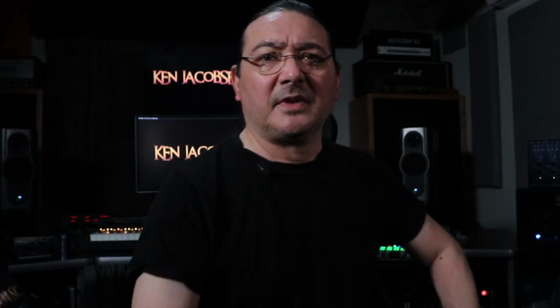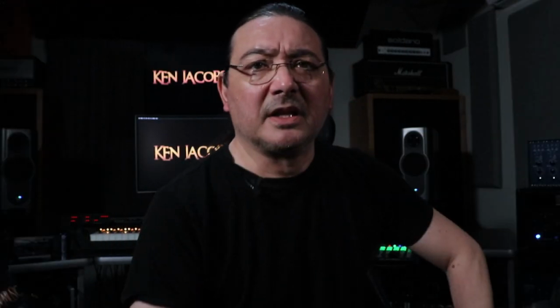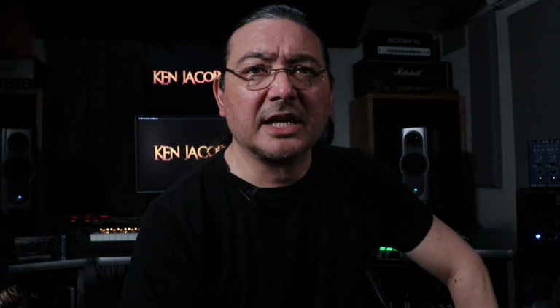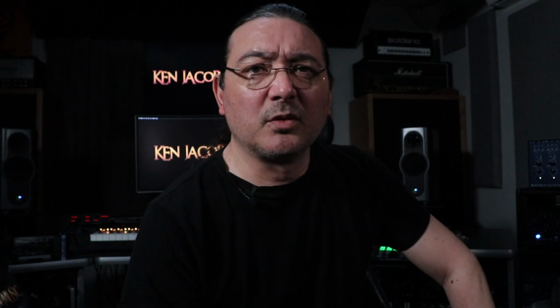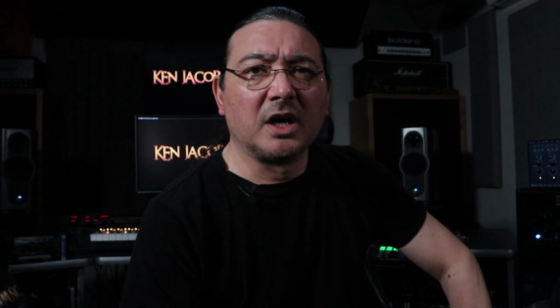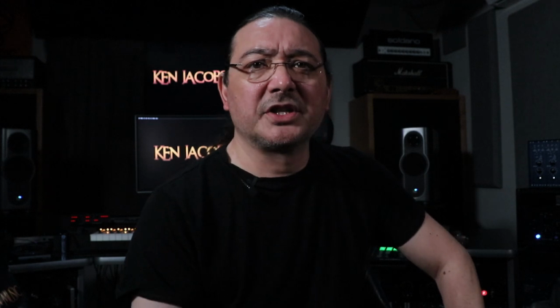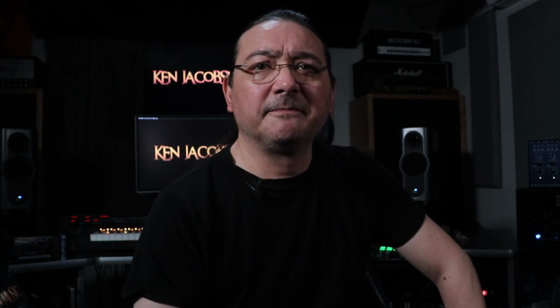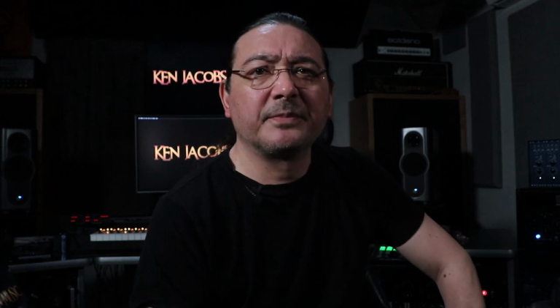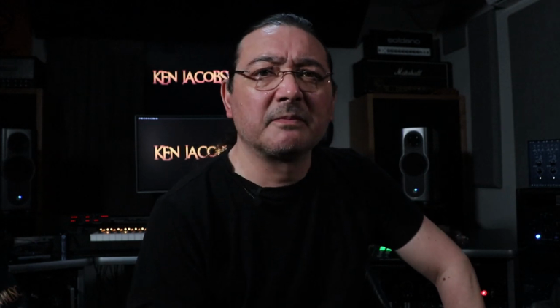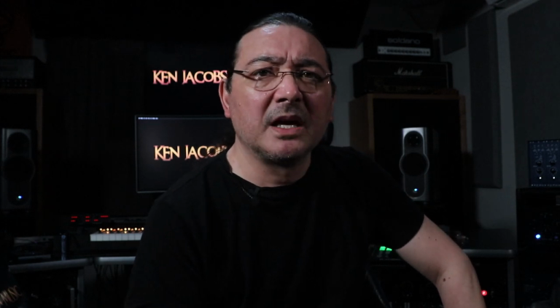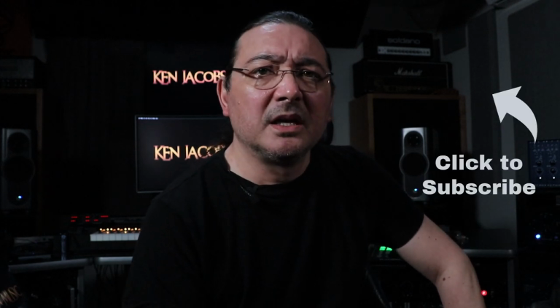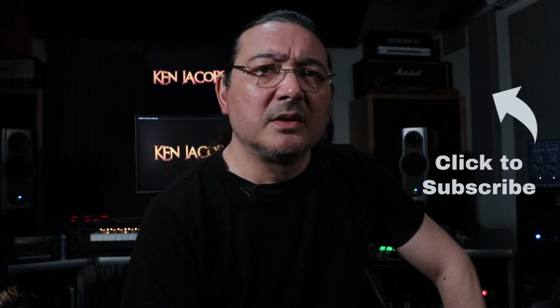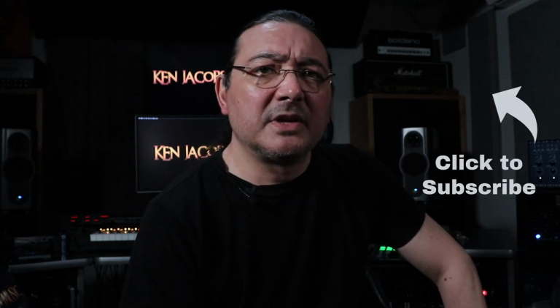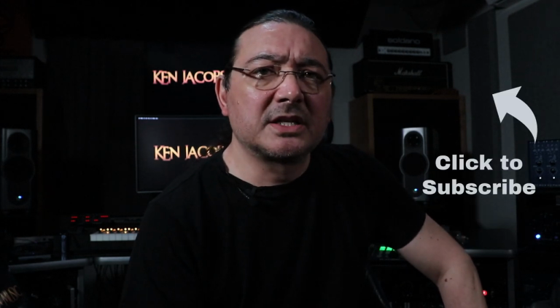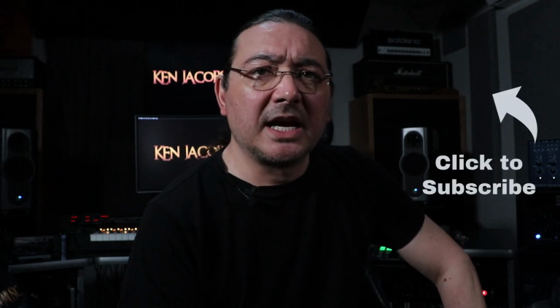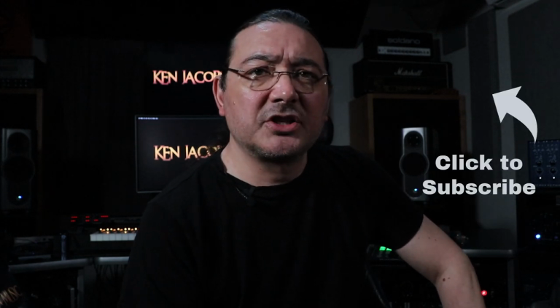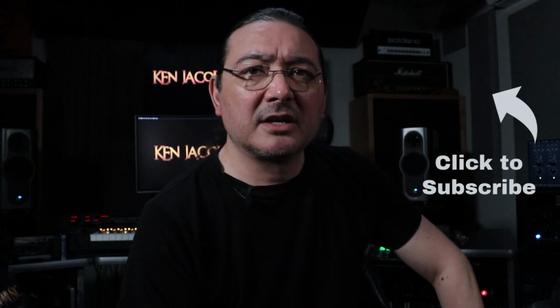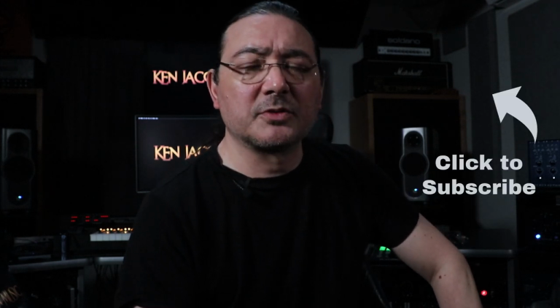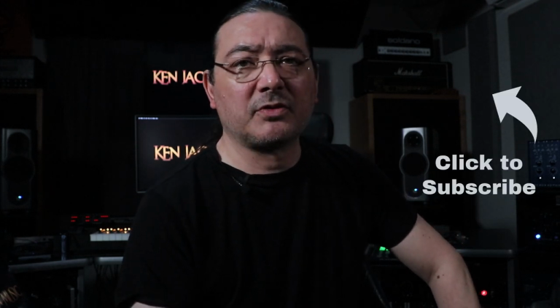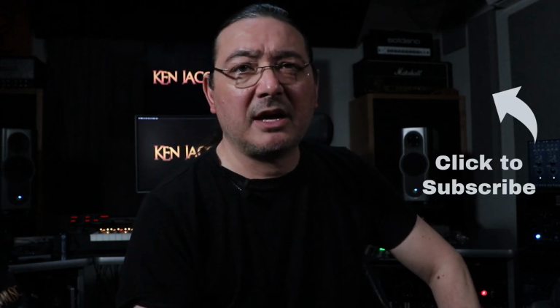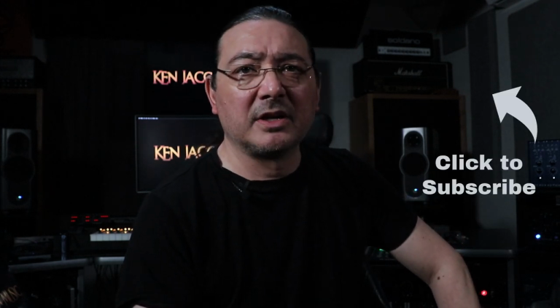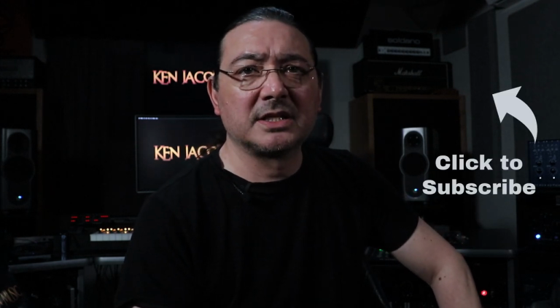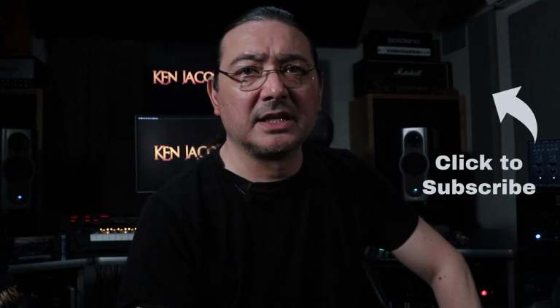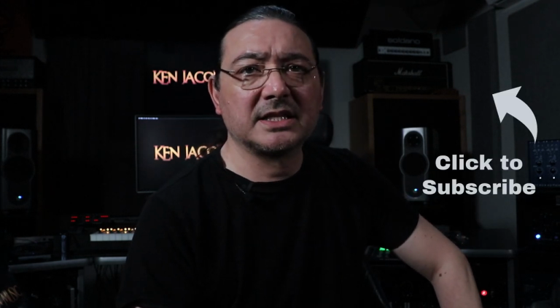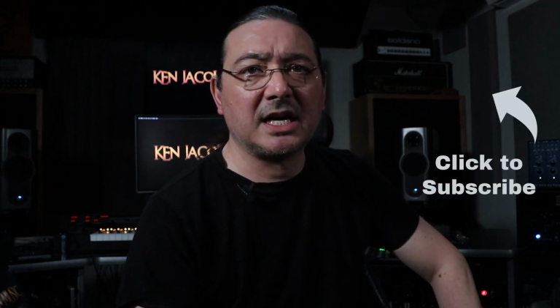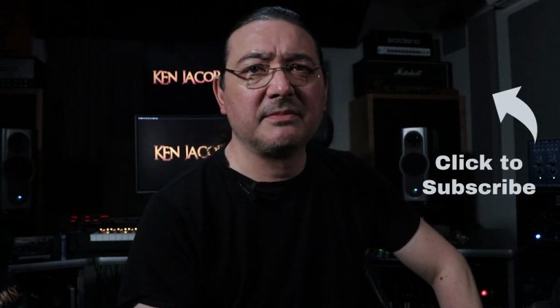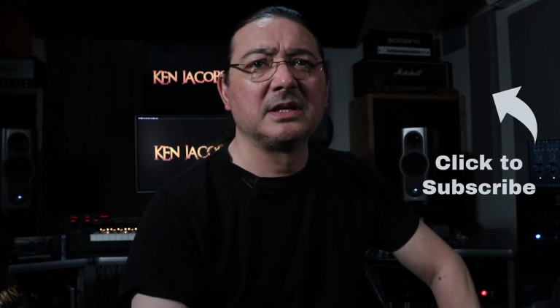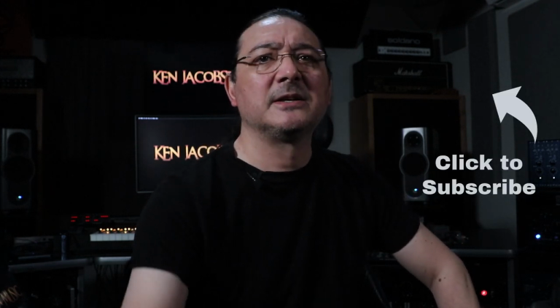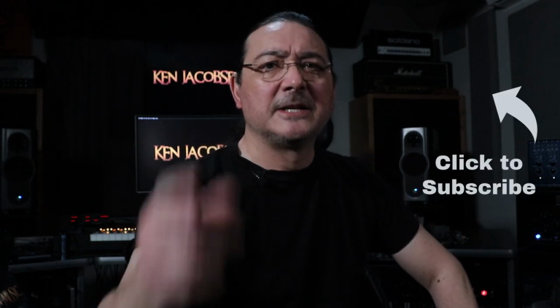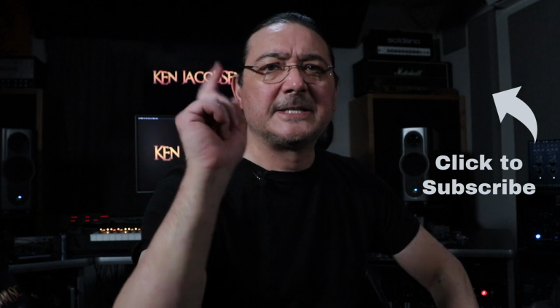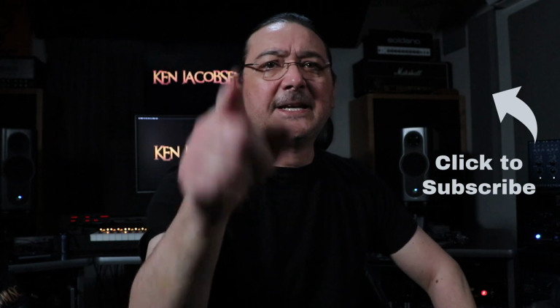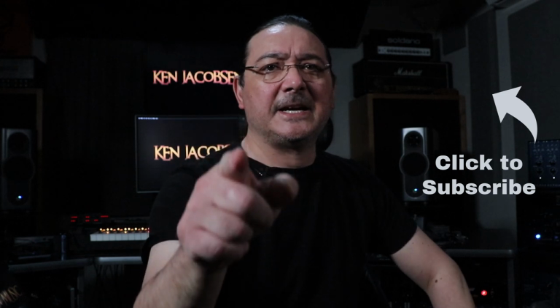Thanks for watching. Please like, share and subscribe, and until next time, take care.